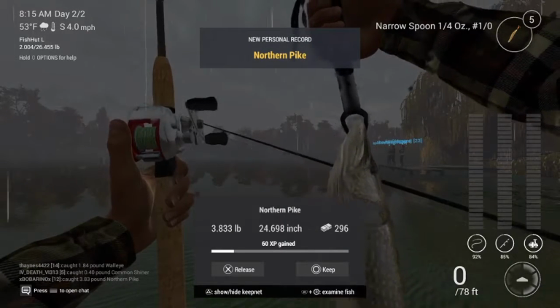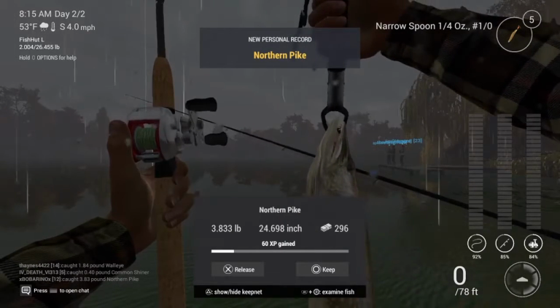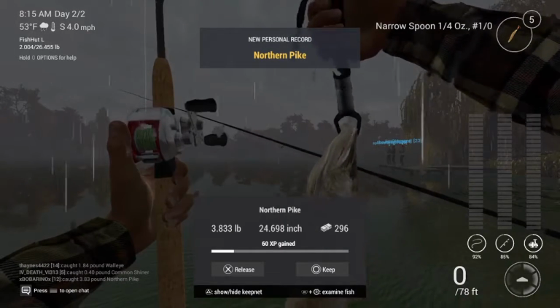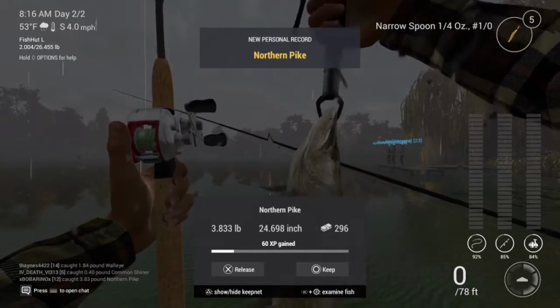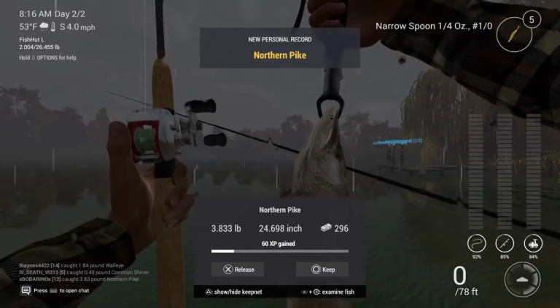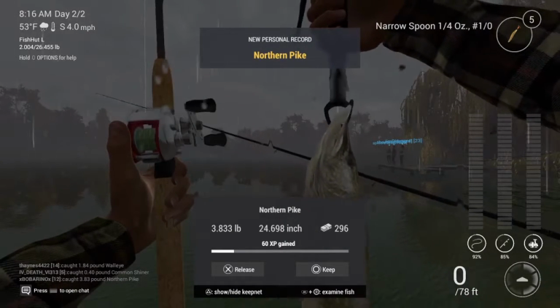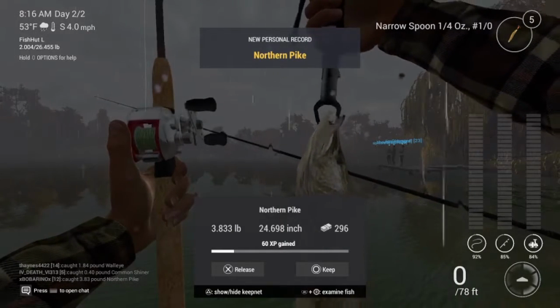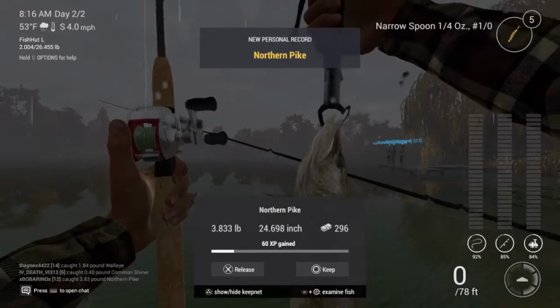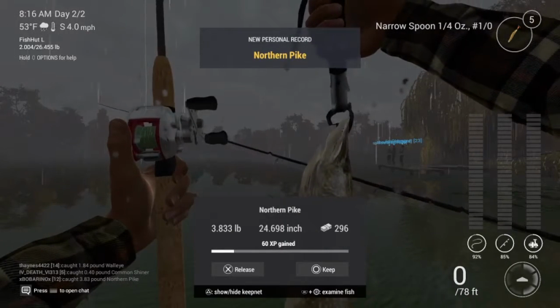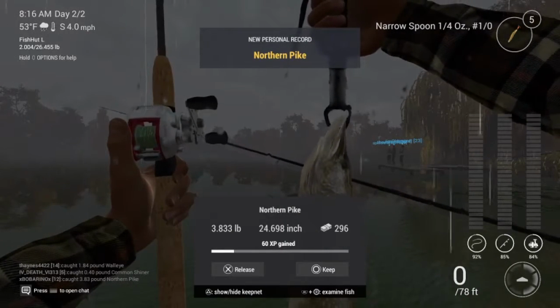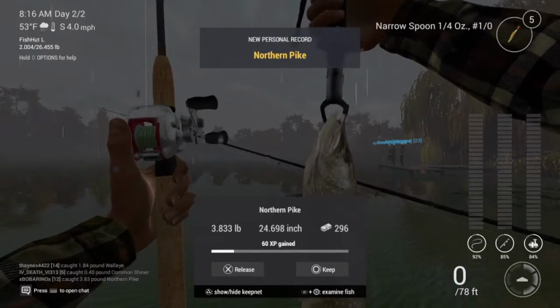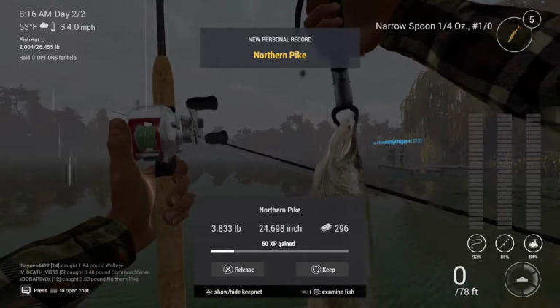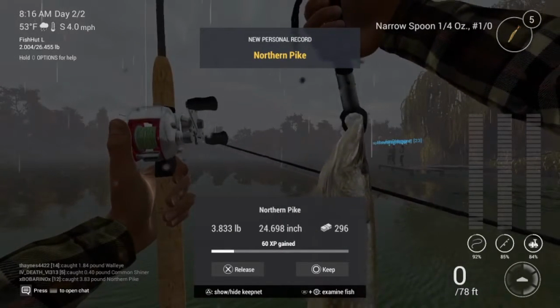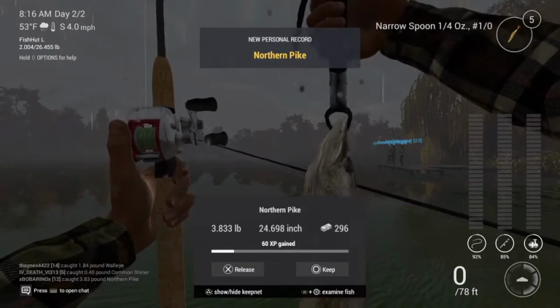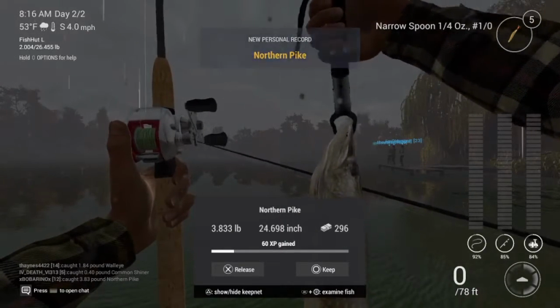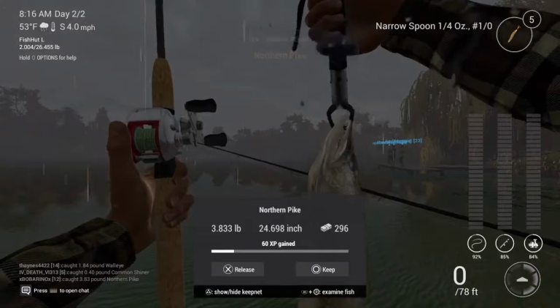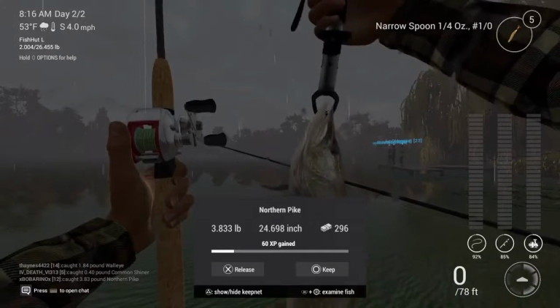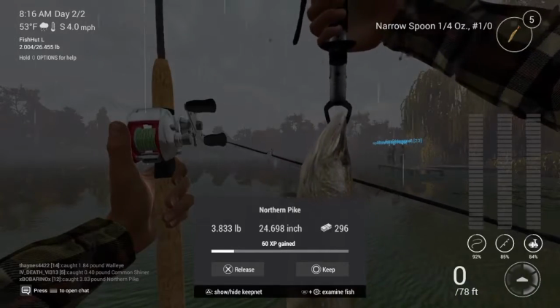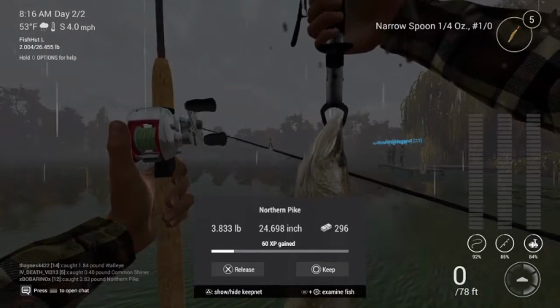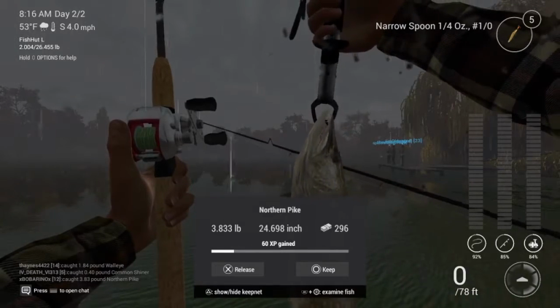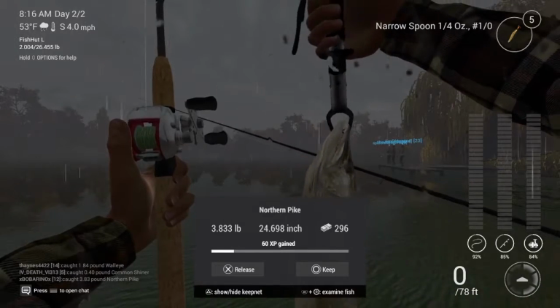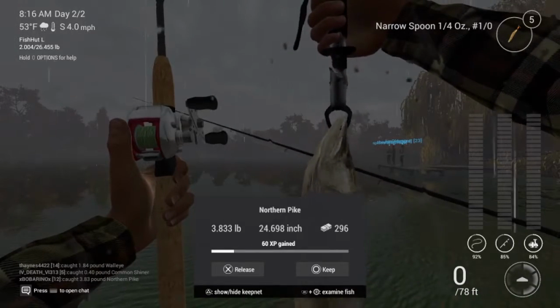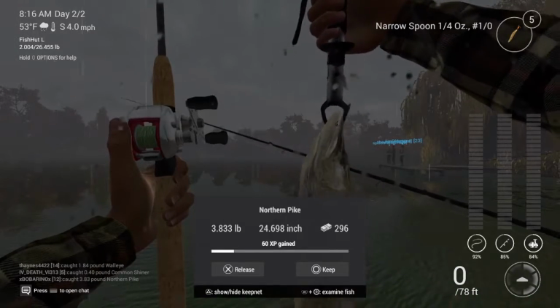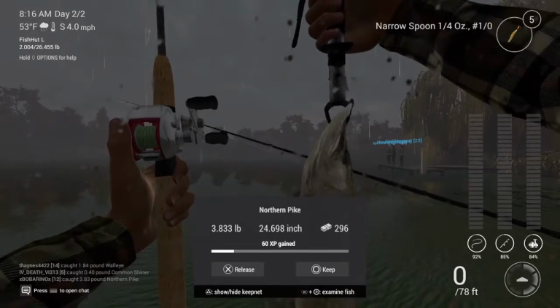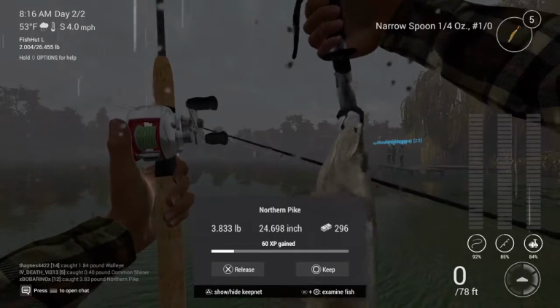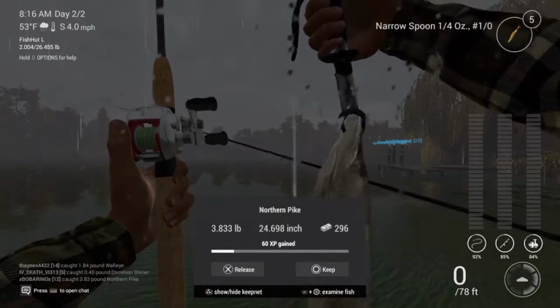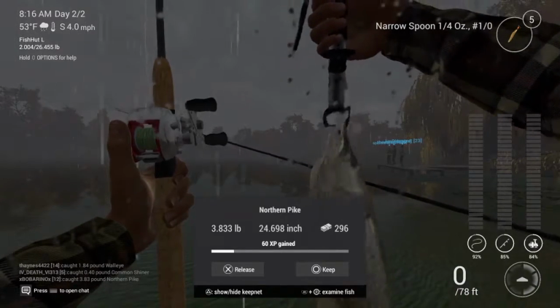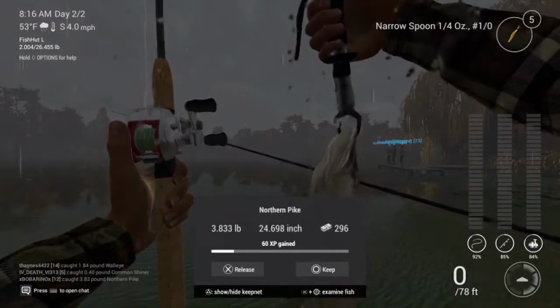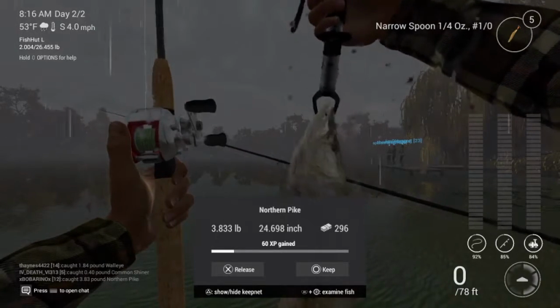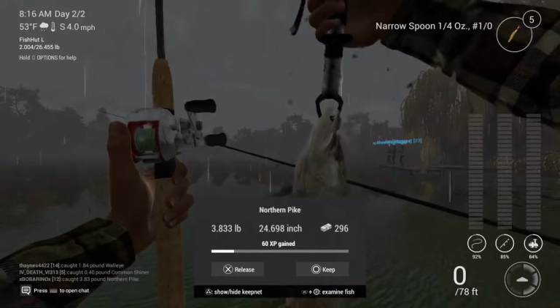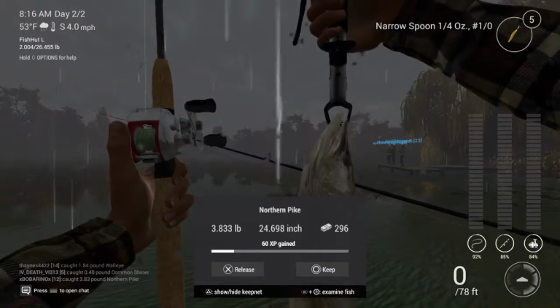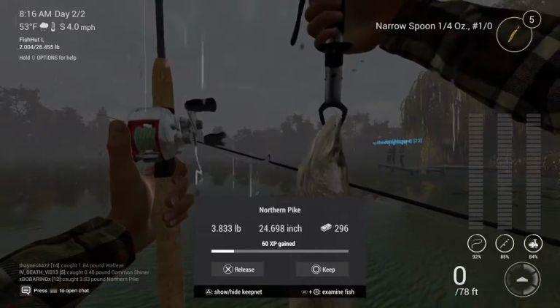That's a good sized pike. Thanks for watching guys. Please don't forget to click subscribe. Until next time, take care.